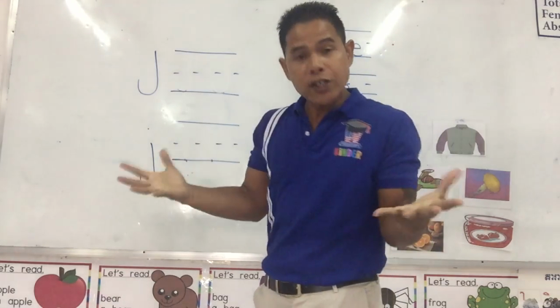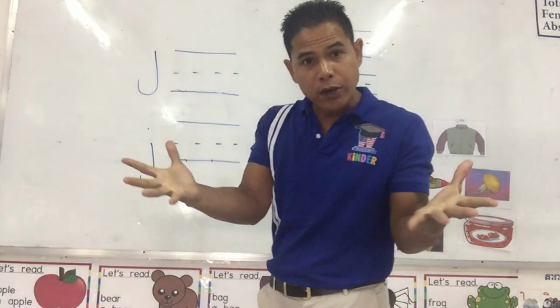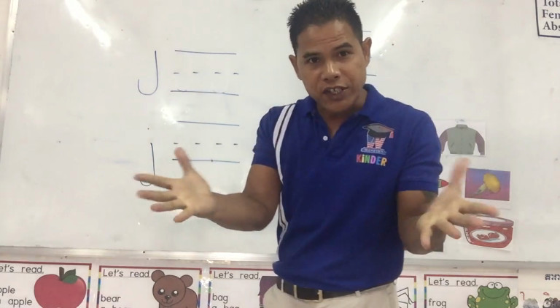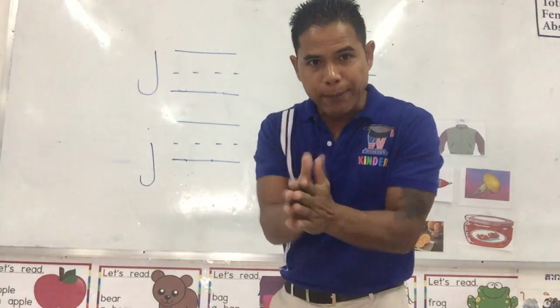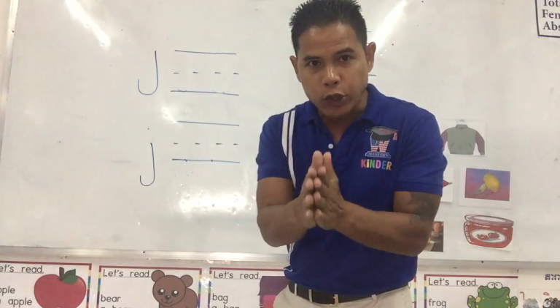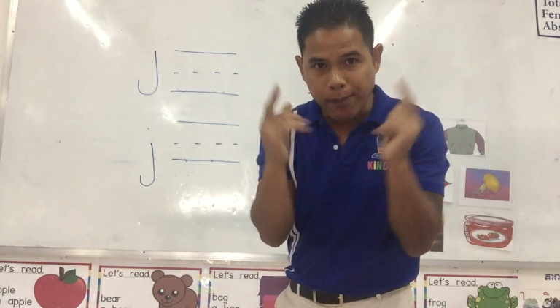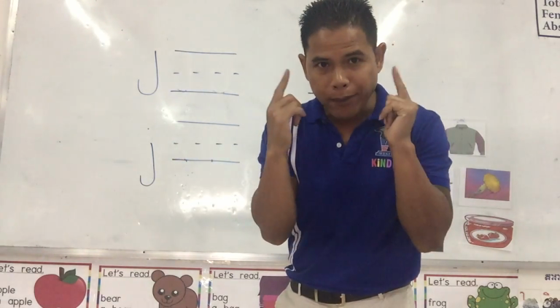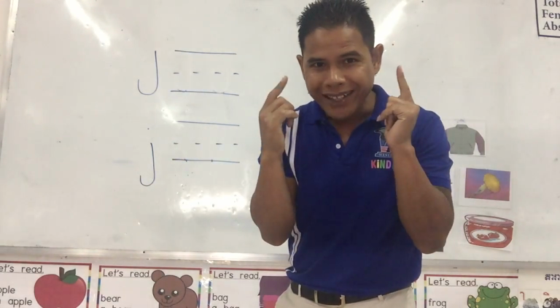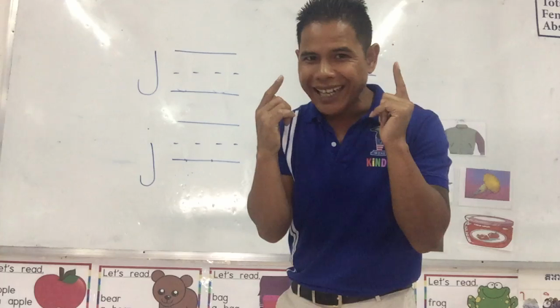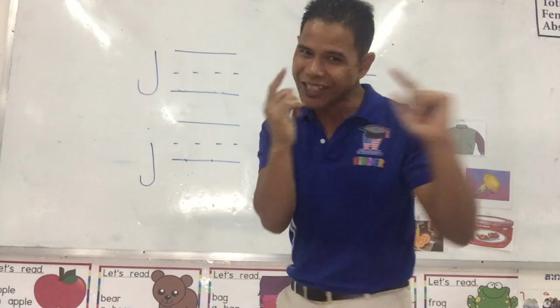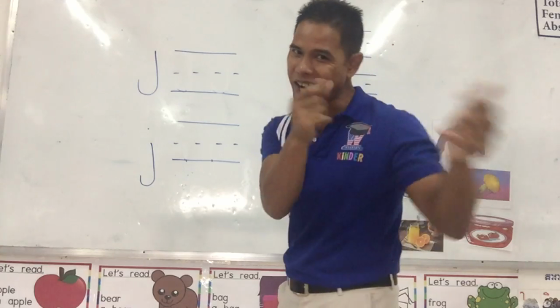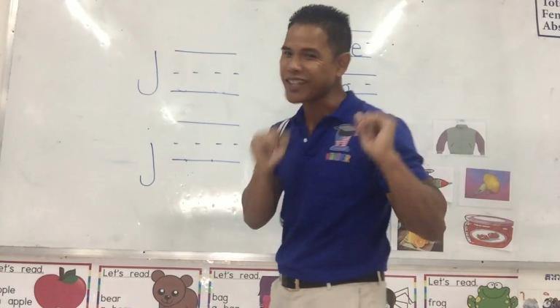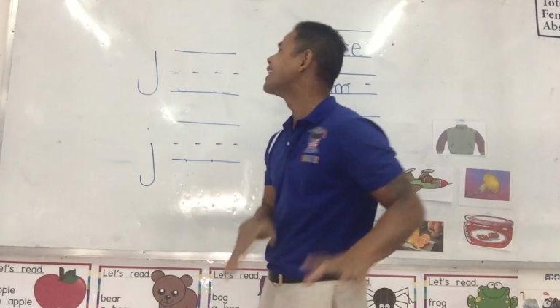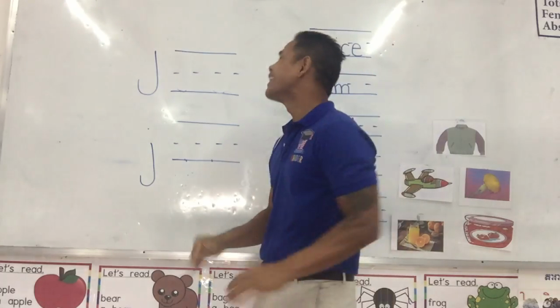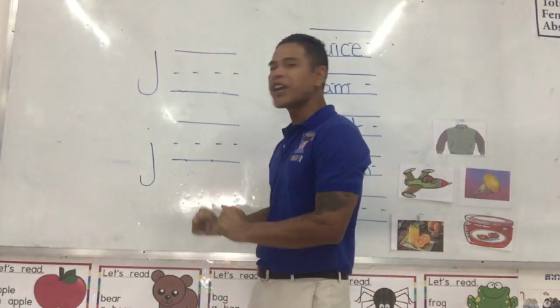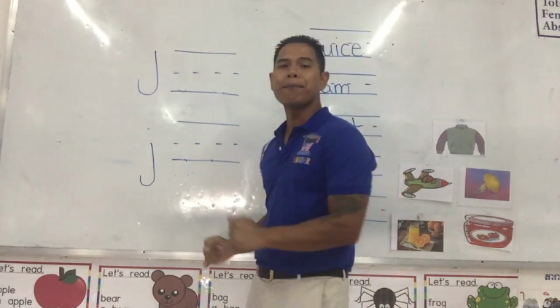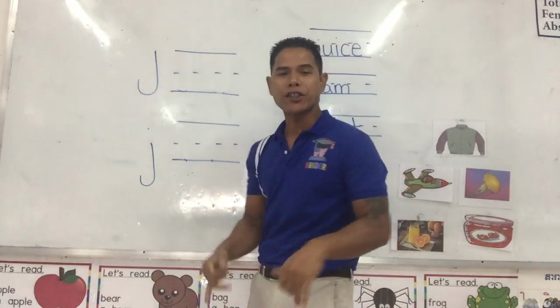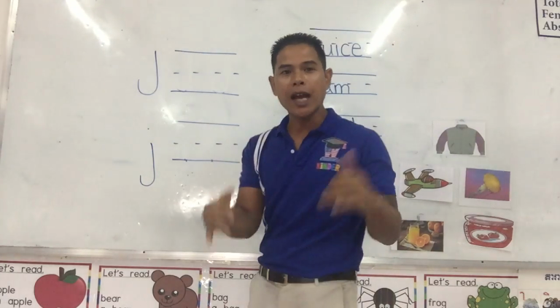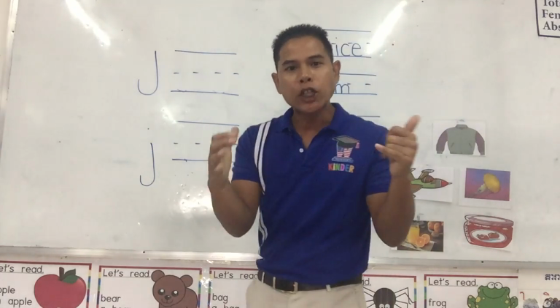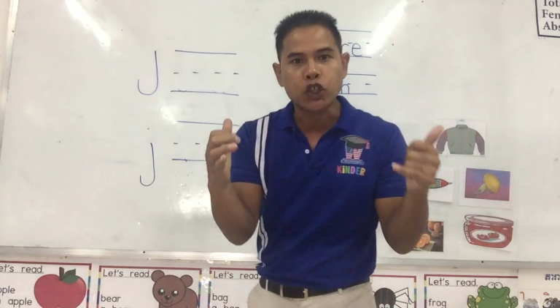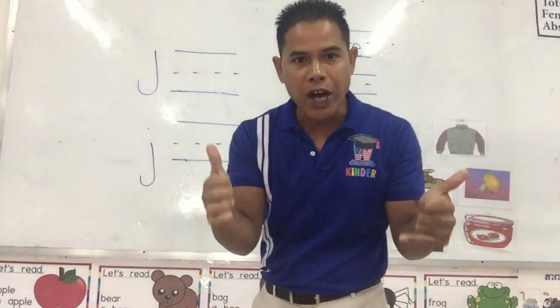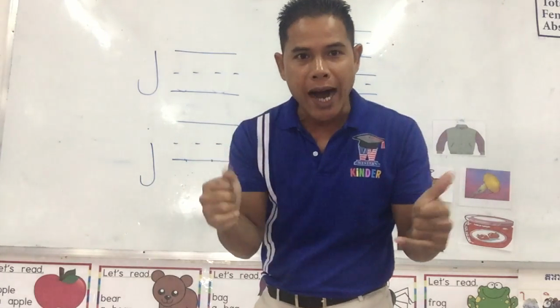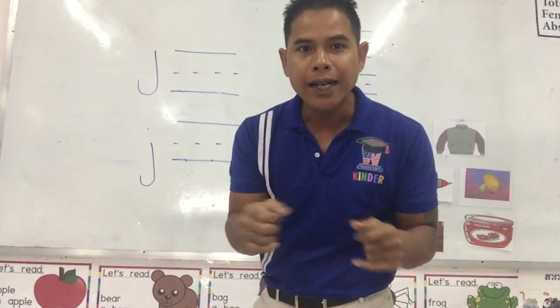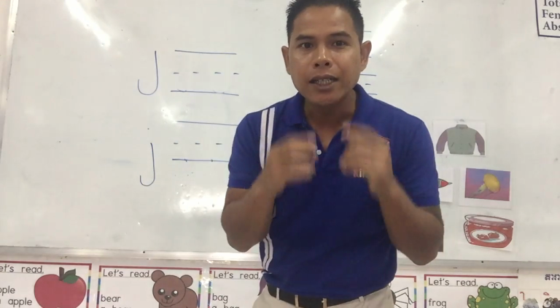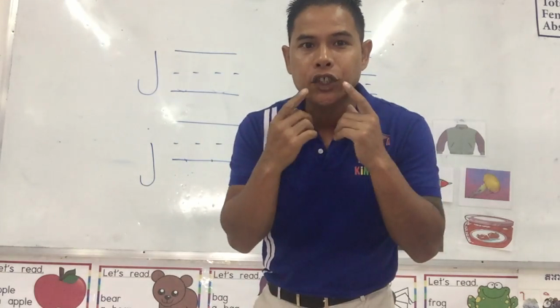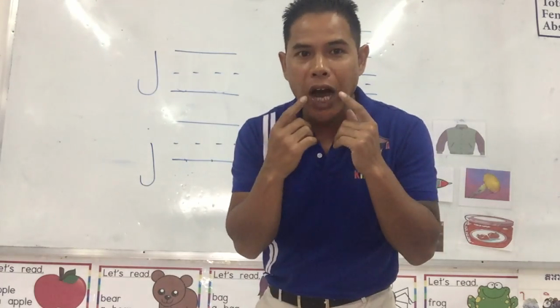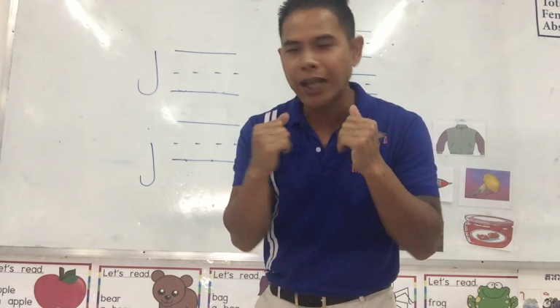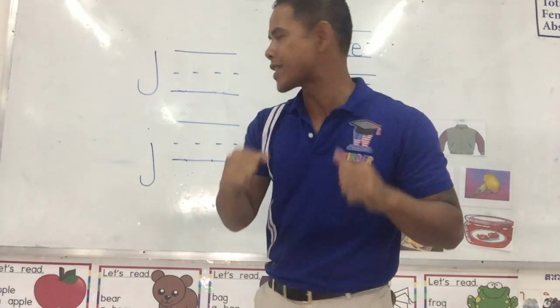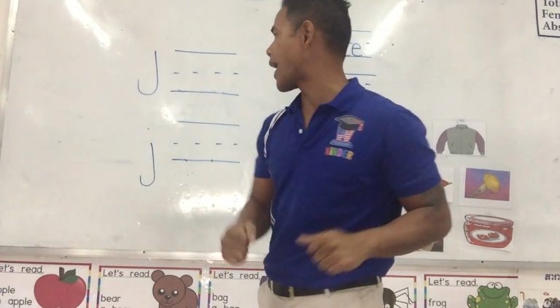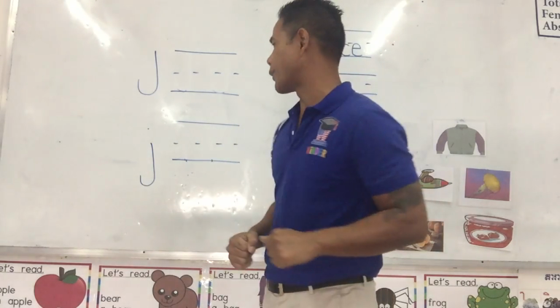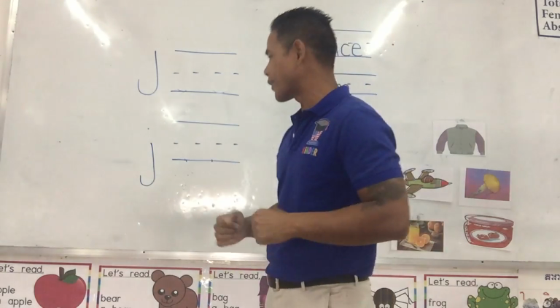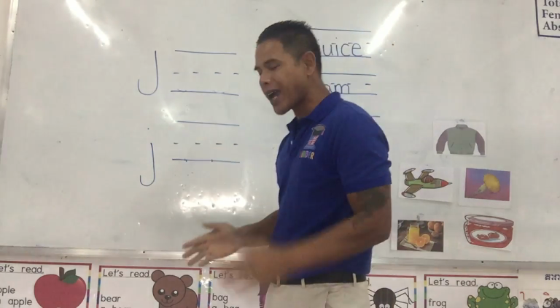What sound does J make? Do you remember? Yes, J makes the J sound.